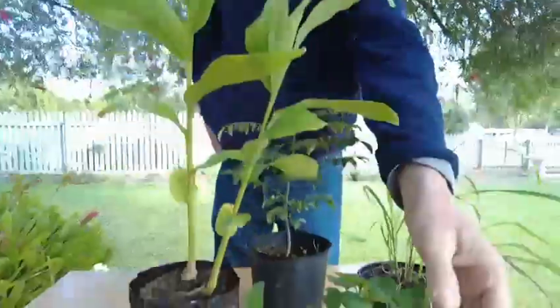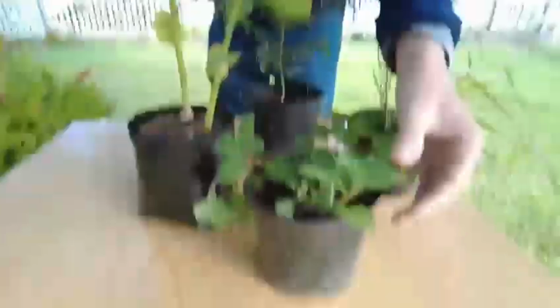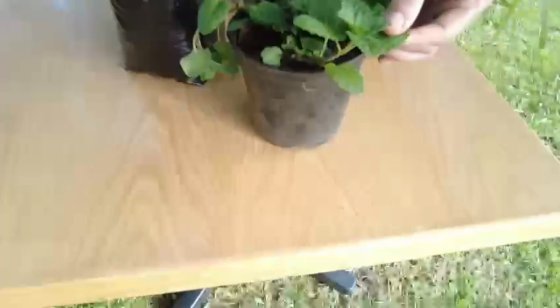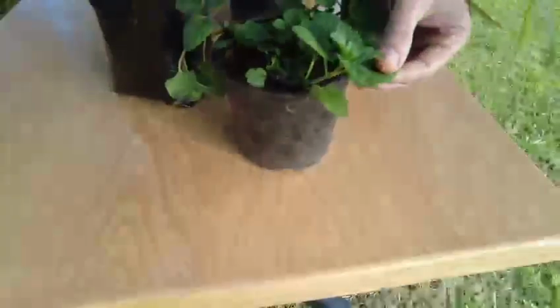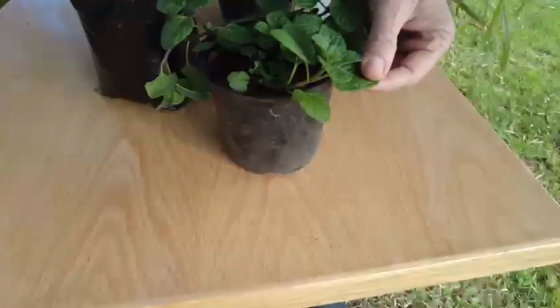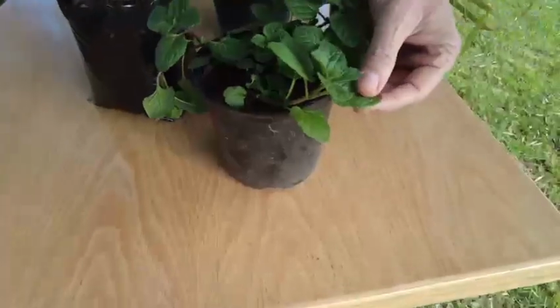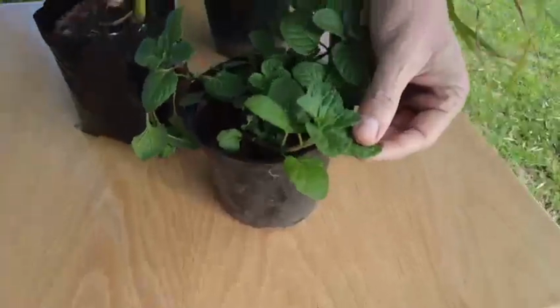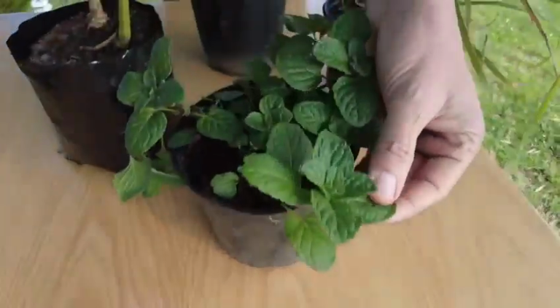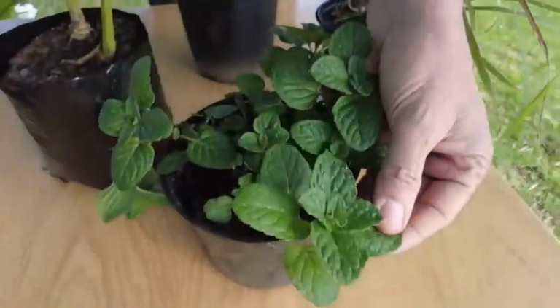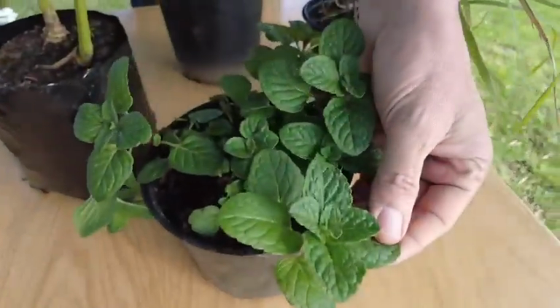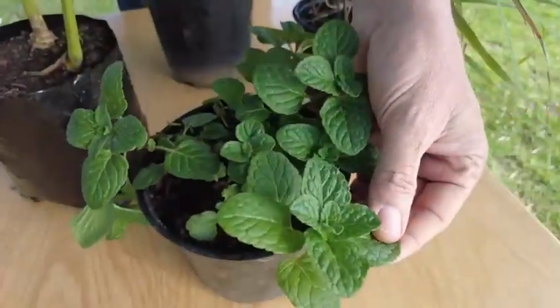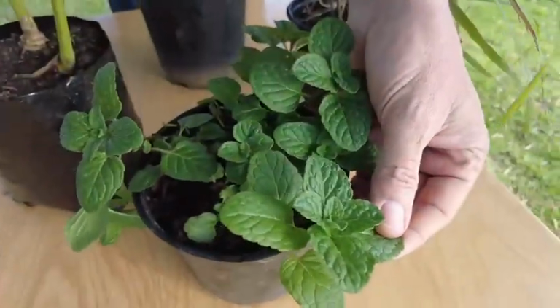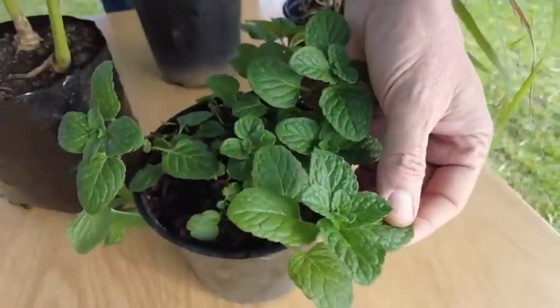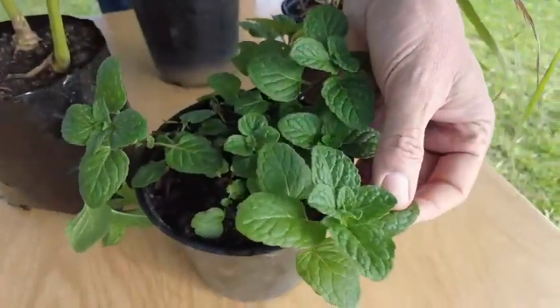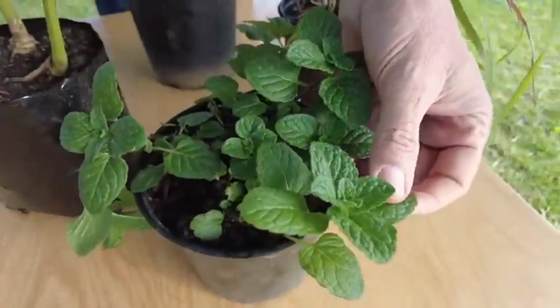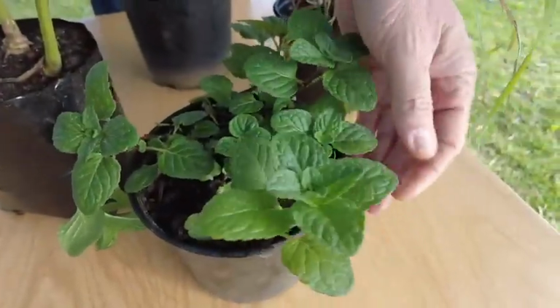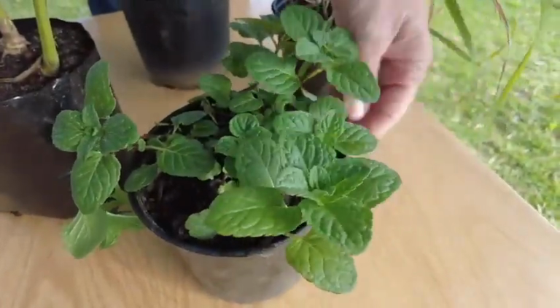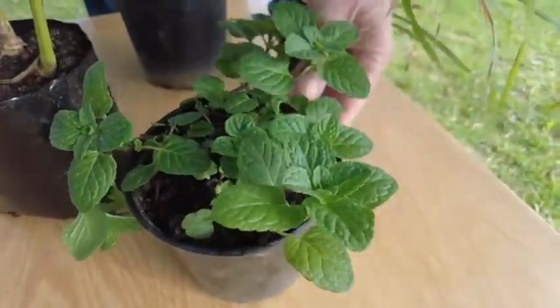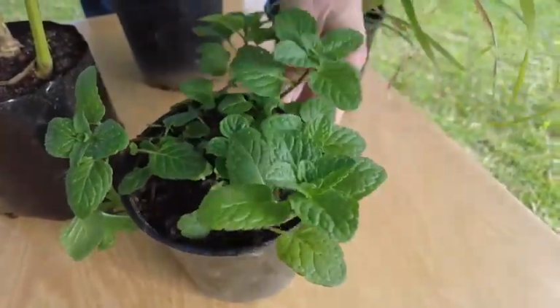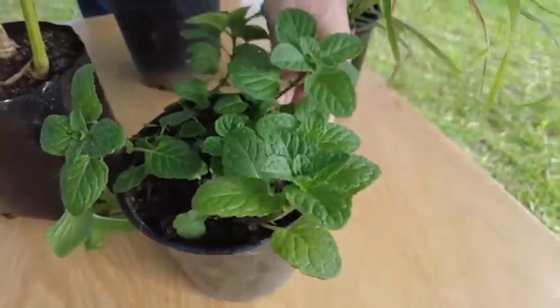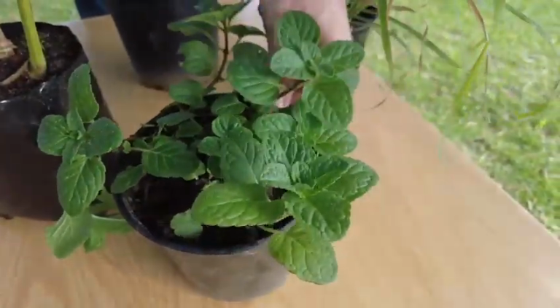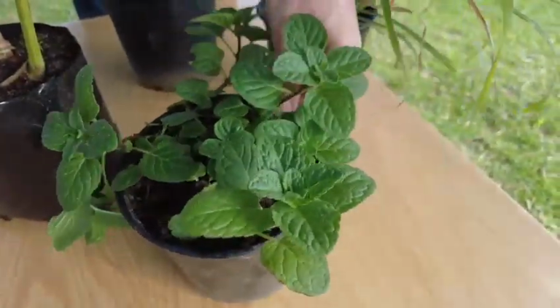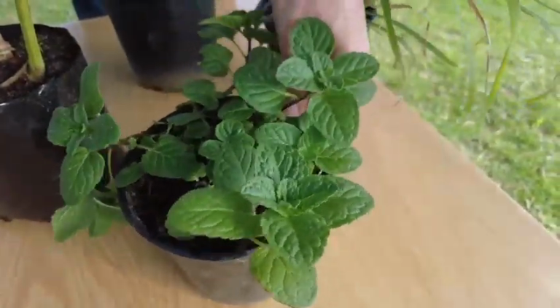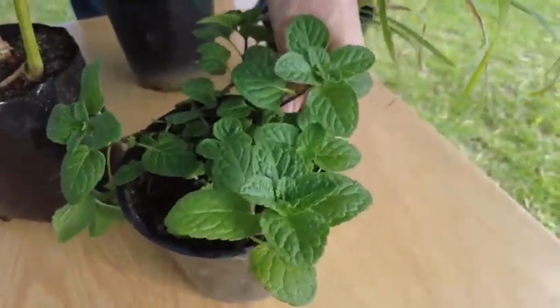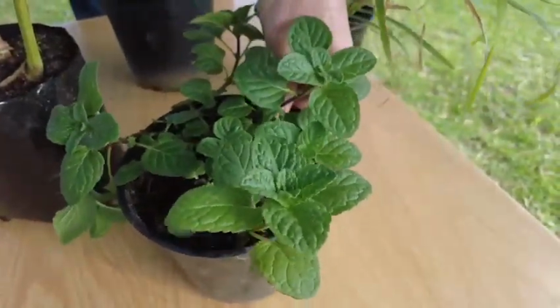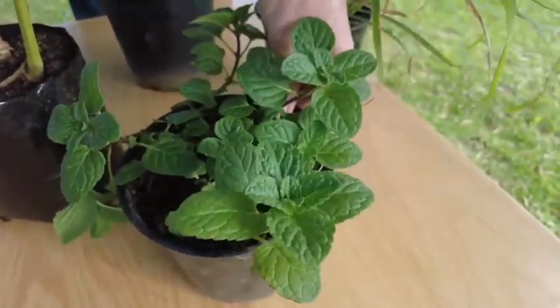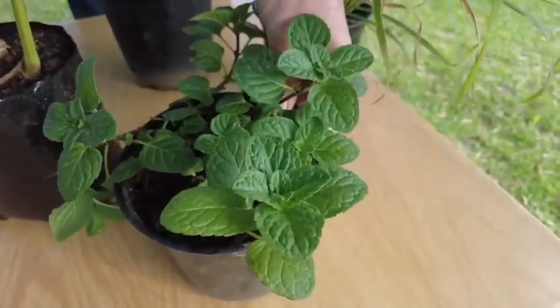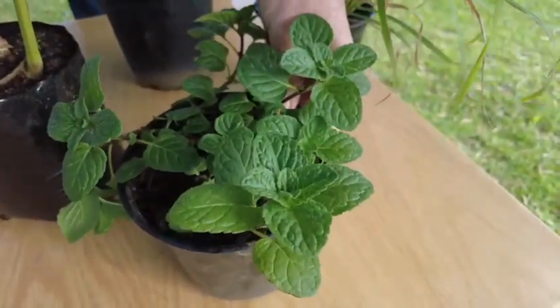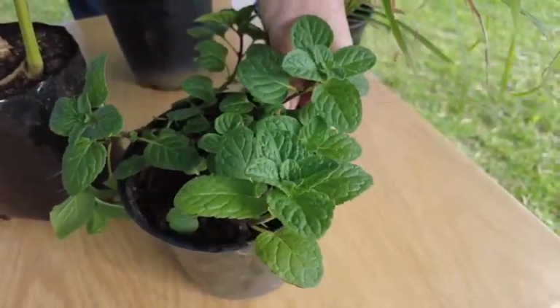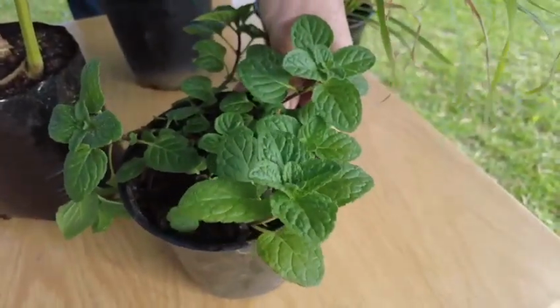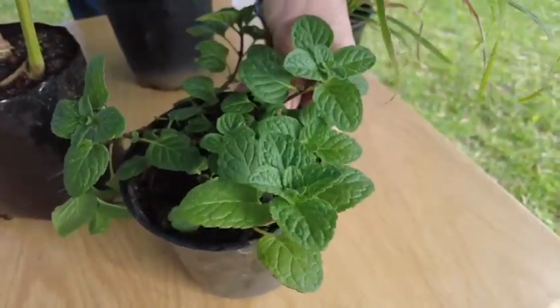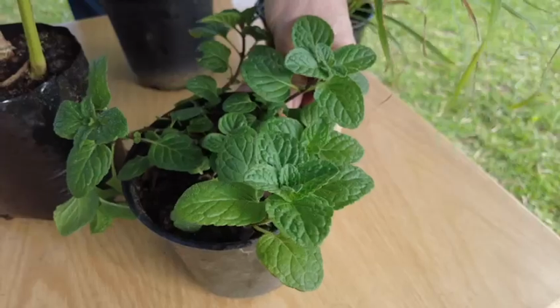Mint for yogurt dressings. Grow that in semi-shade and keep it damp.